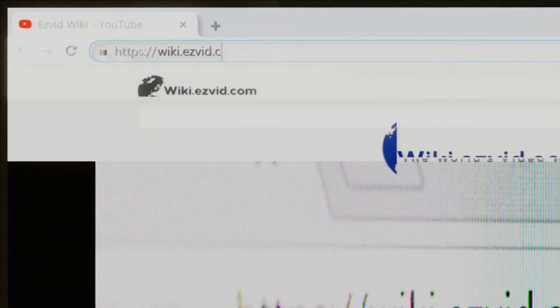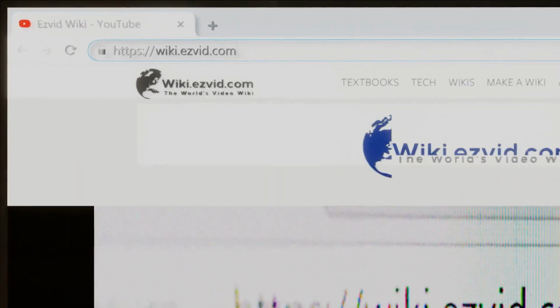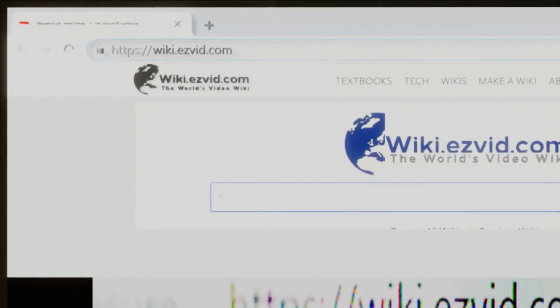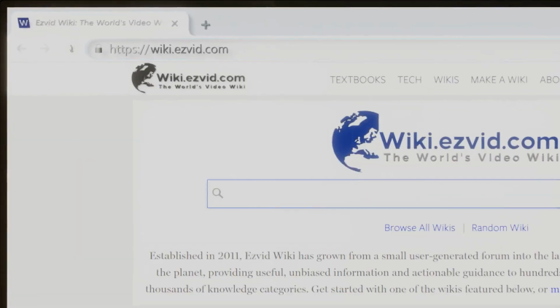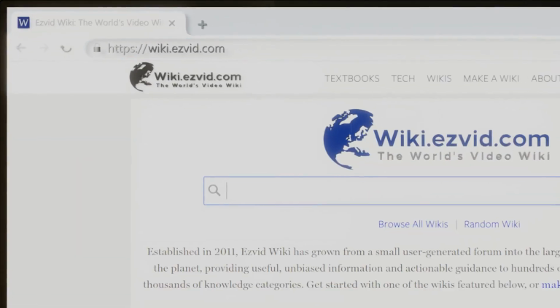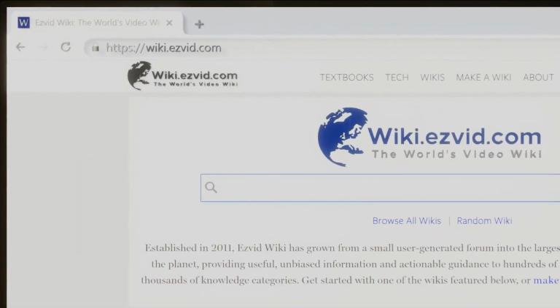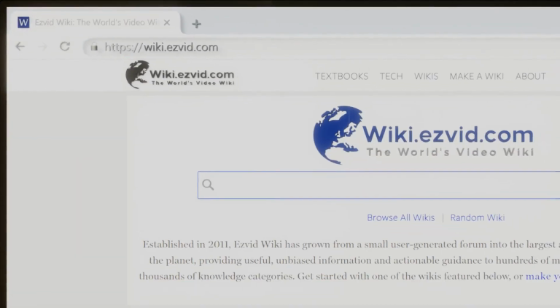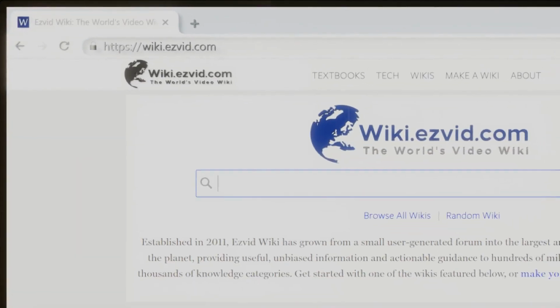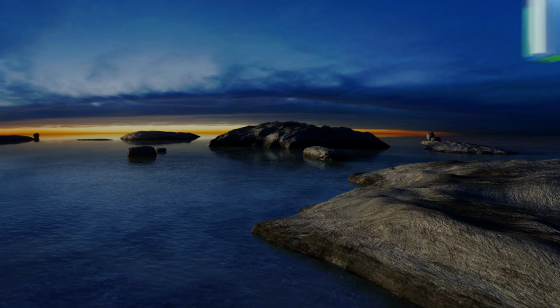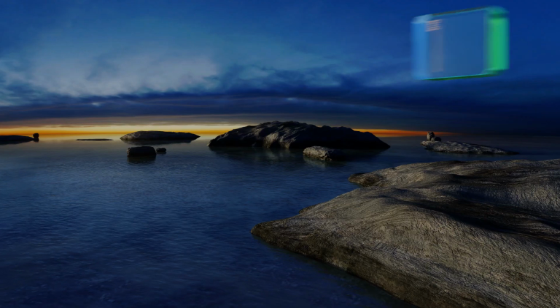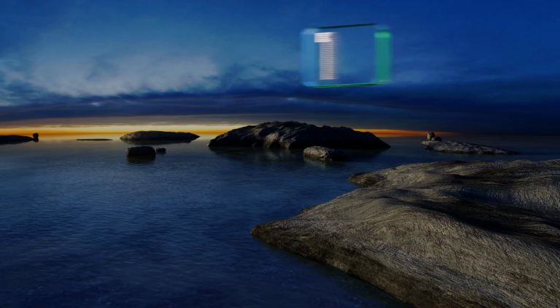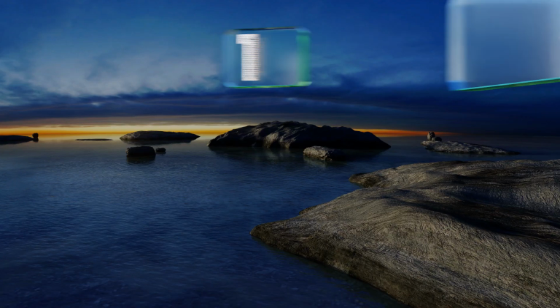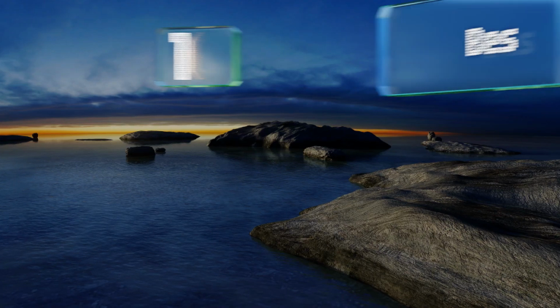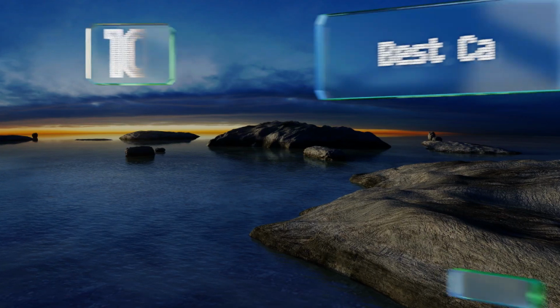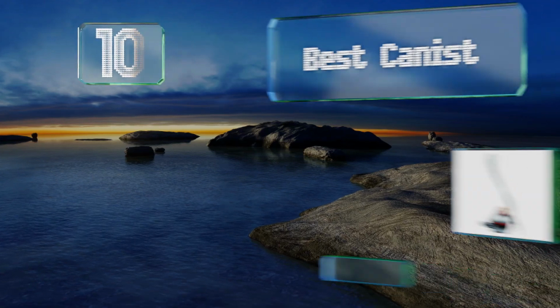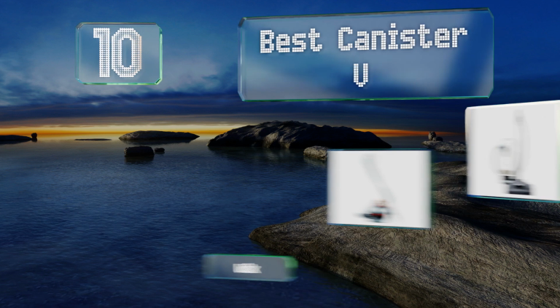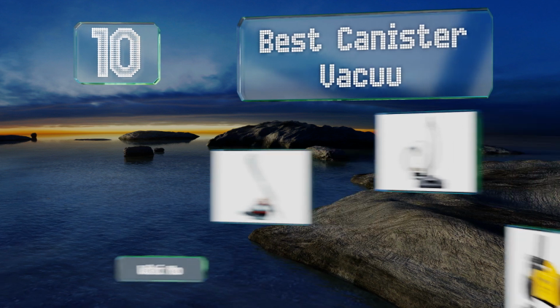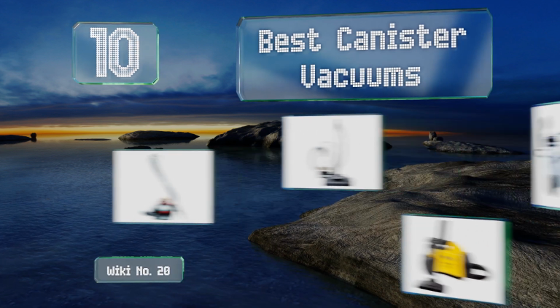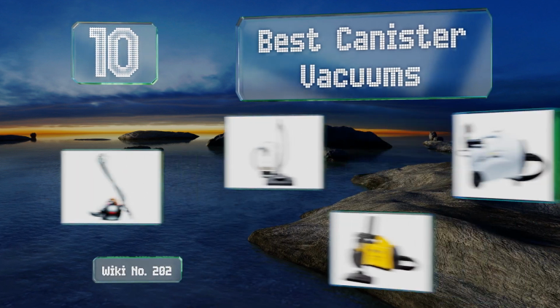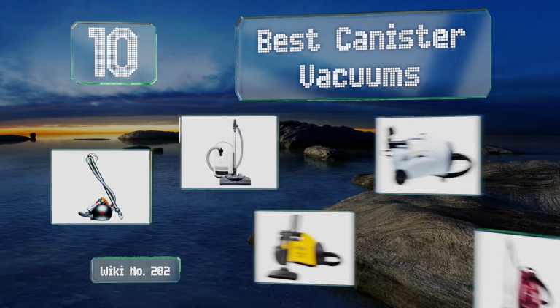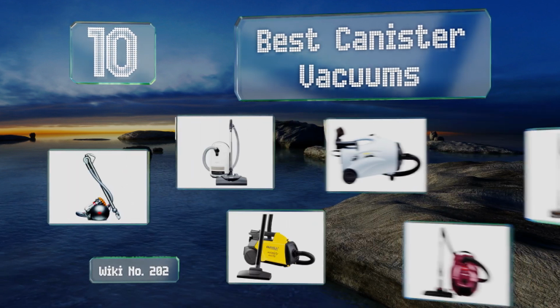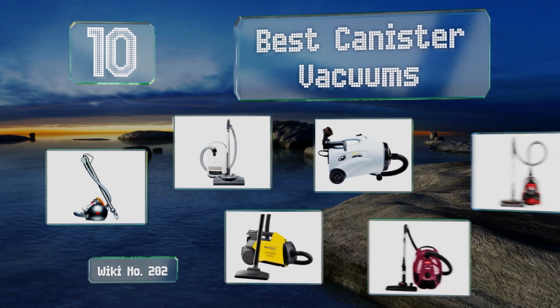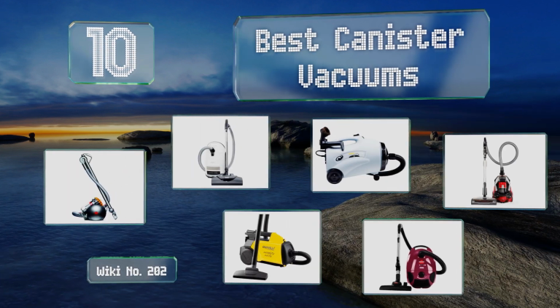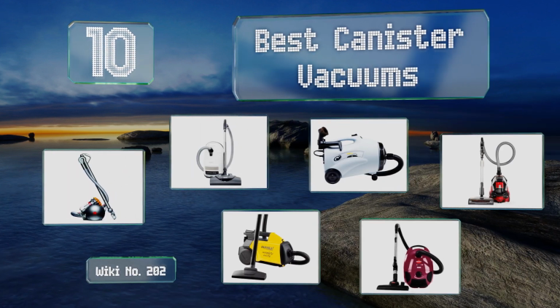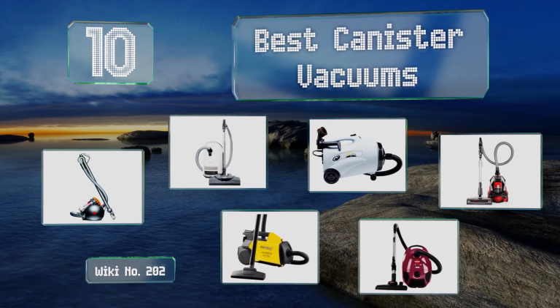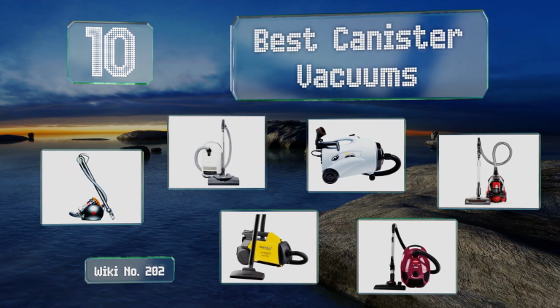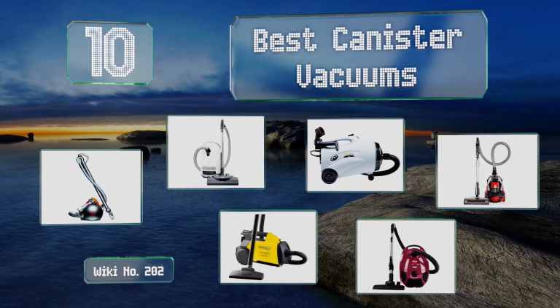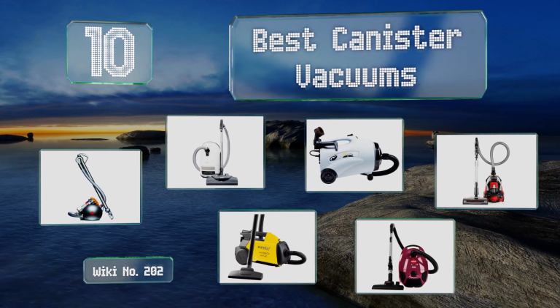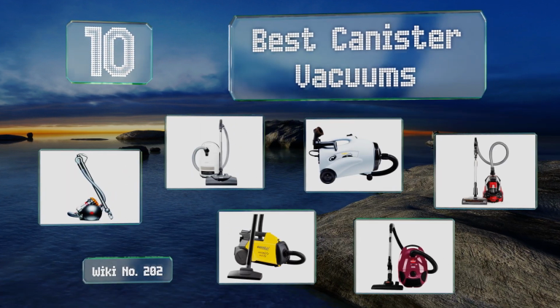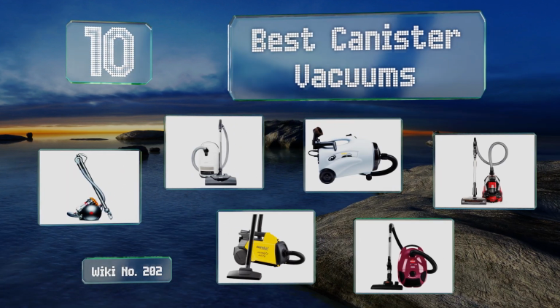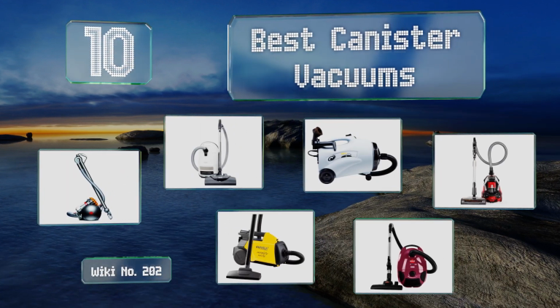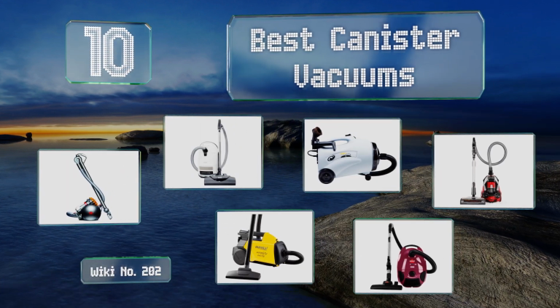EasyVid presents the 10 best canister vacuums. Let's get started with the list.